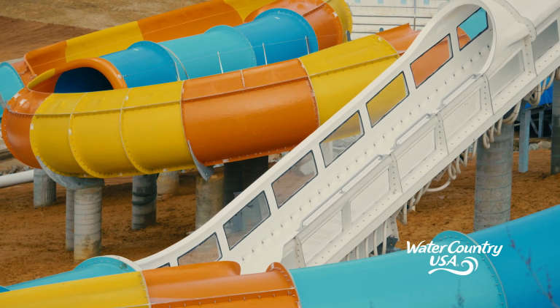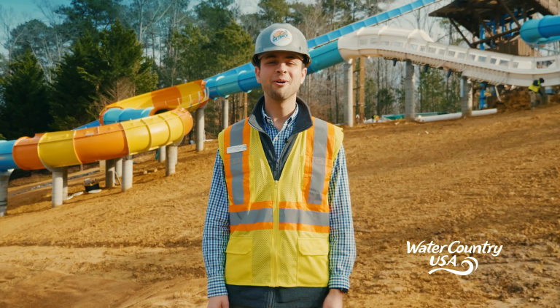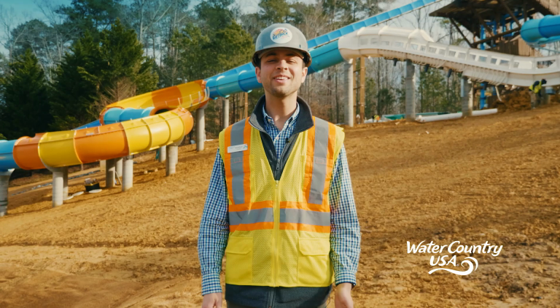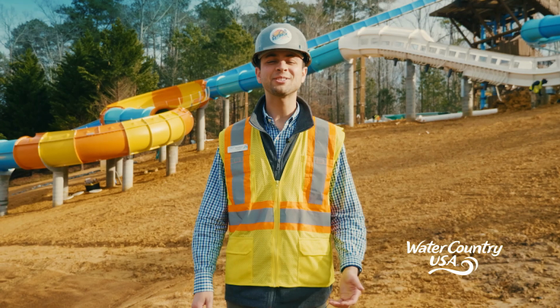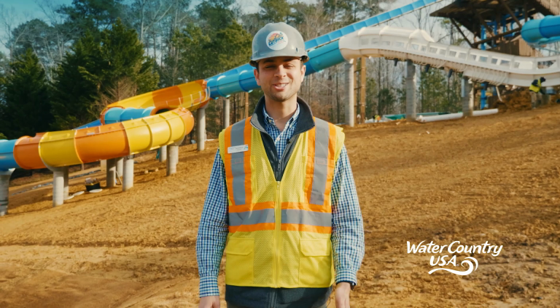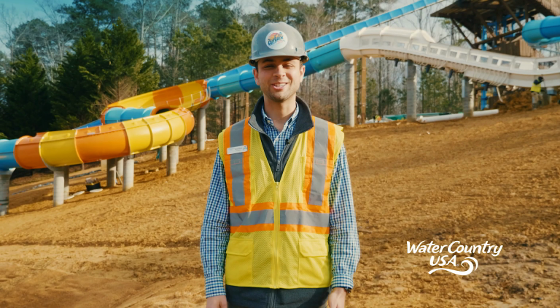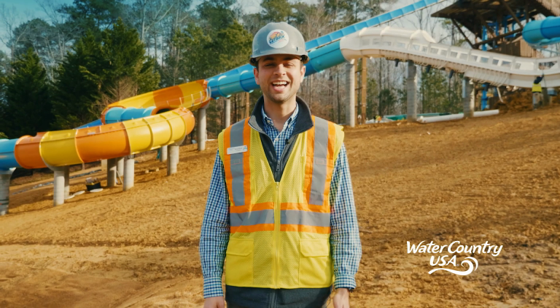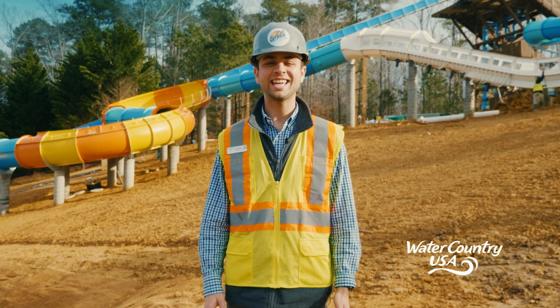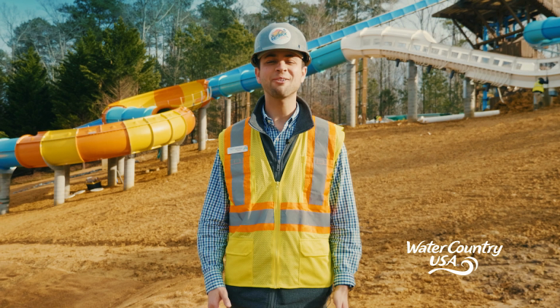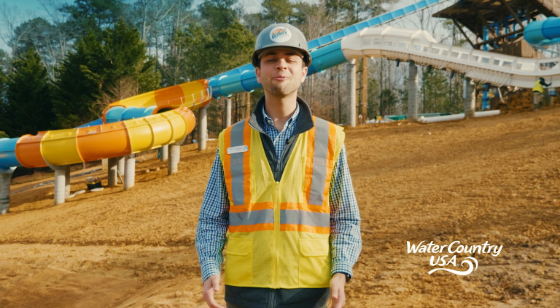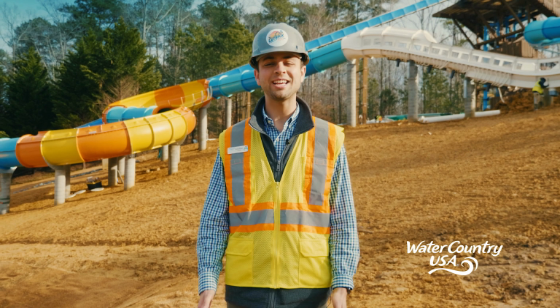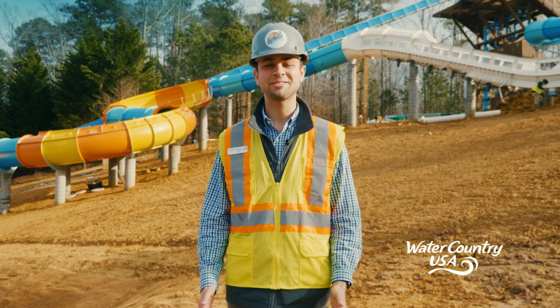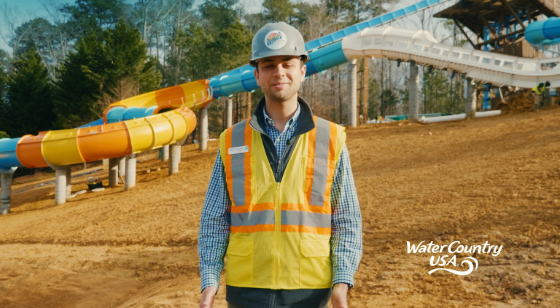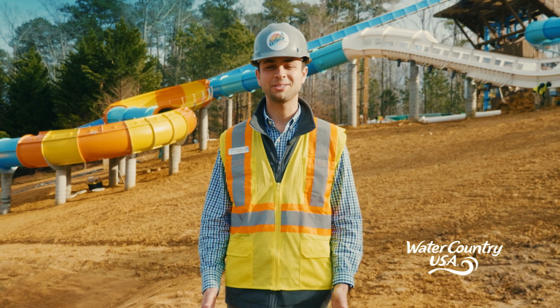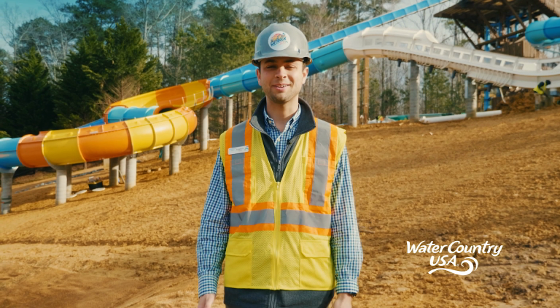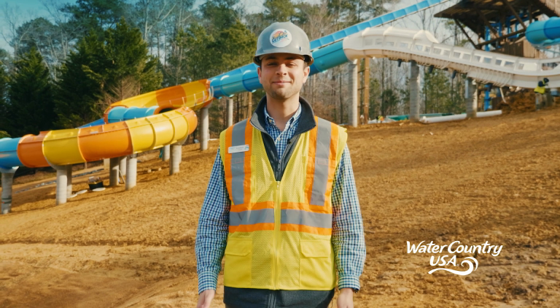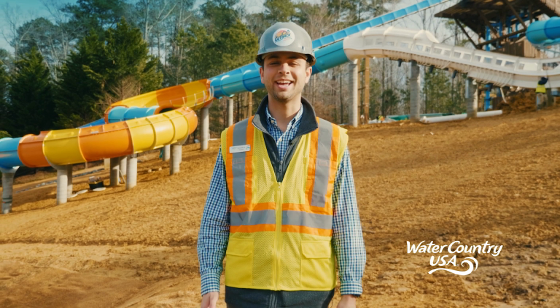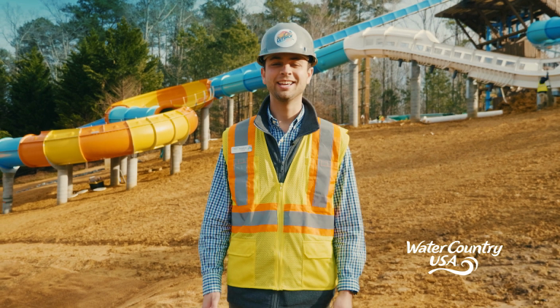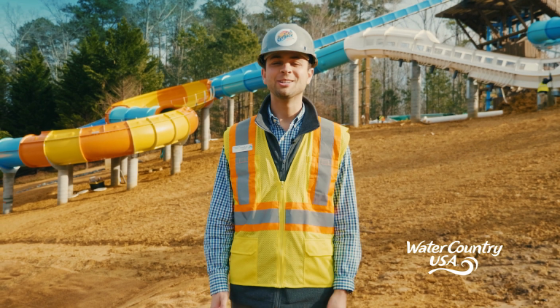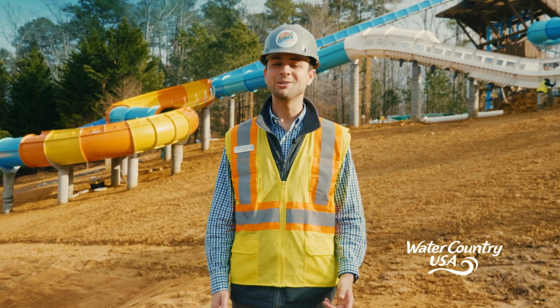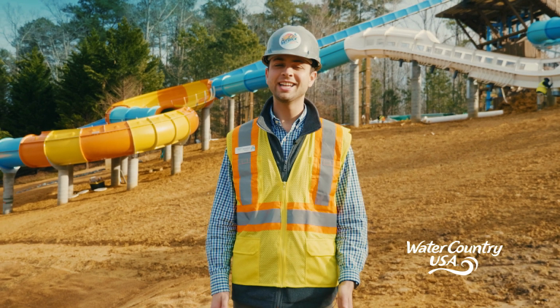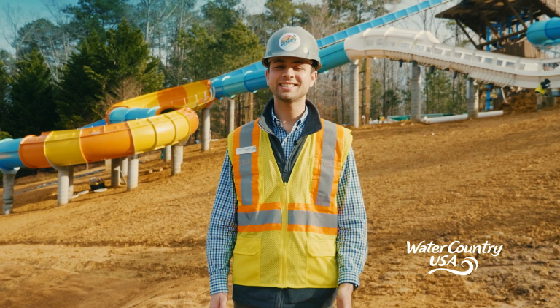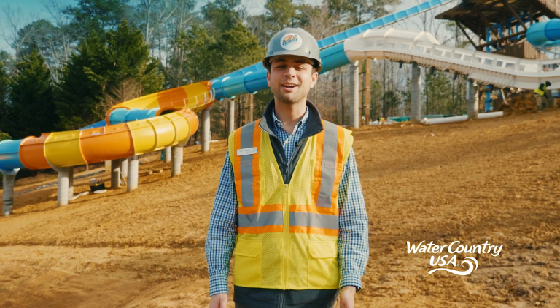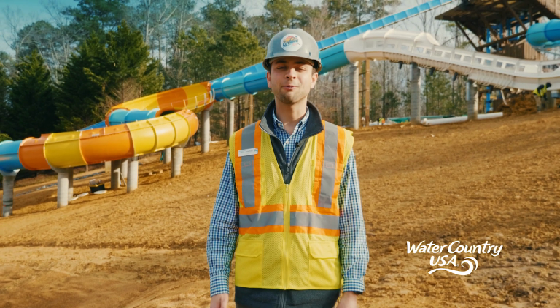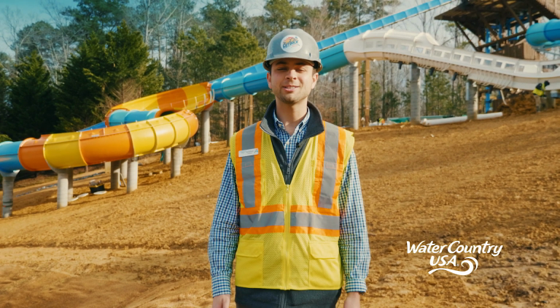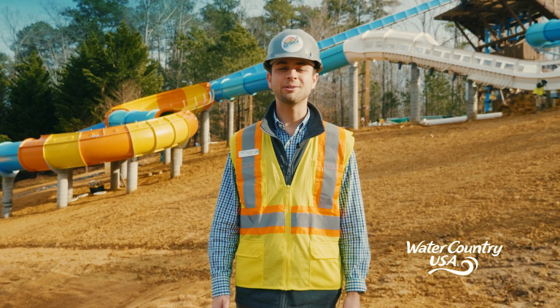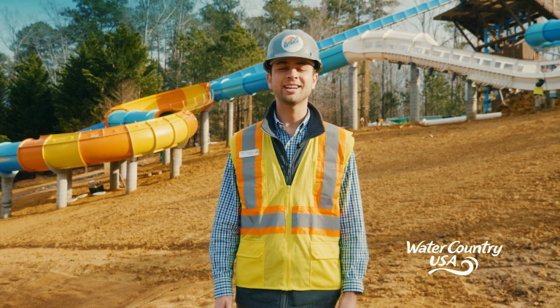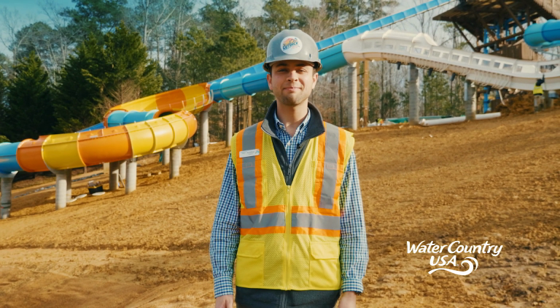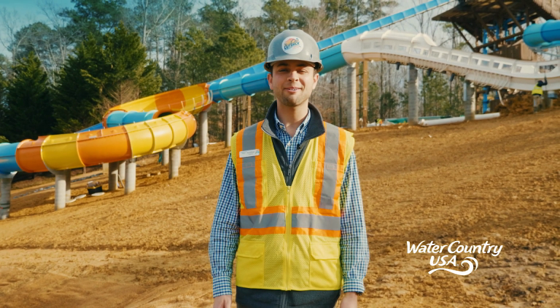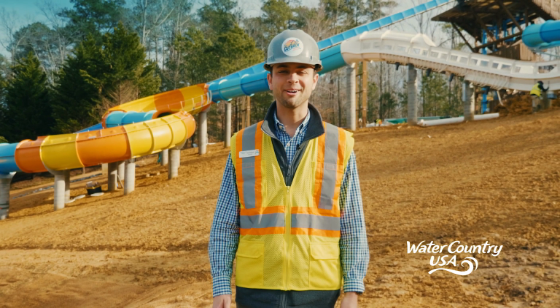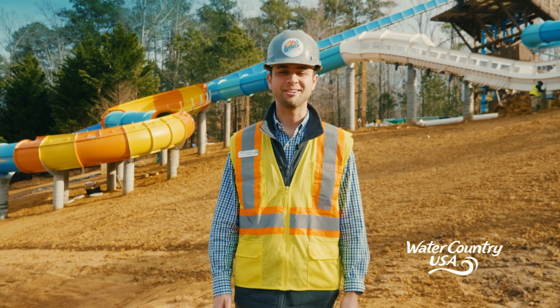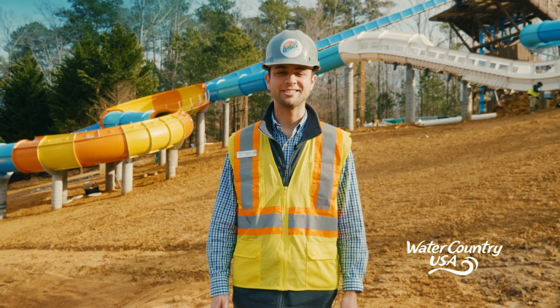One thing is for certain — I can't wait to surf these waves in May. Tune in next time for what's new at Cutback Water Coaster.